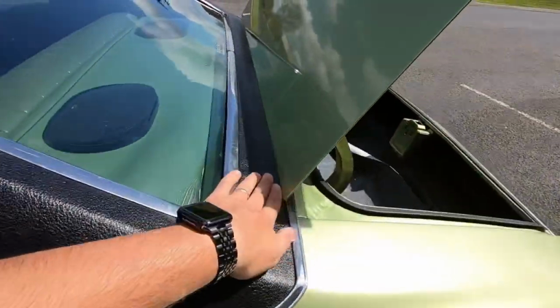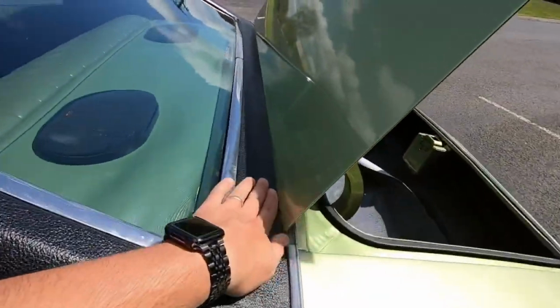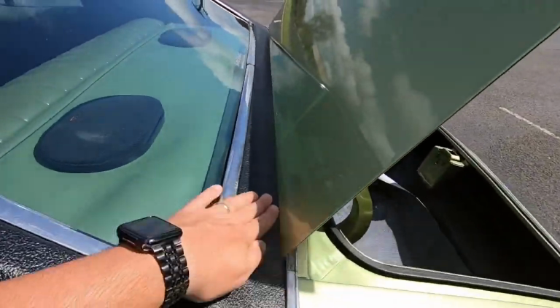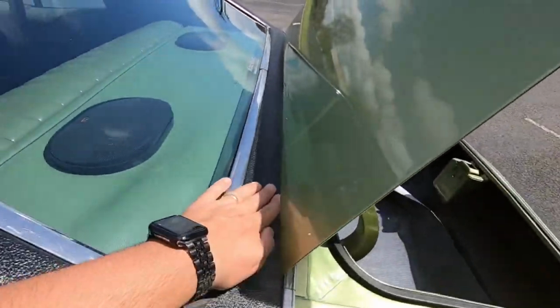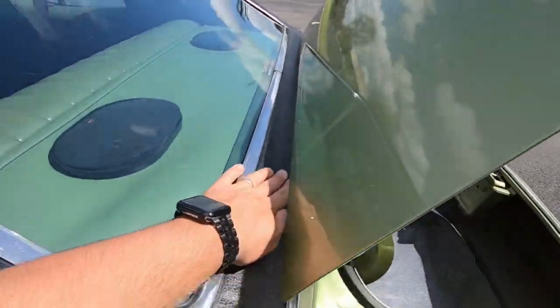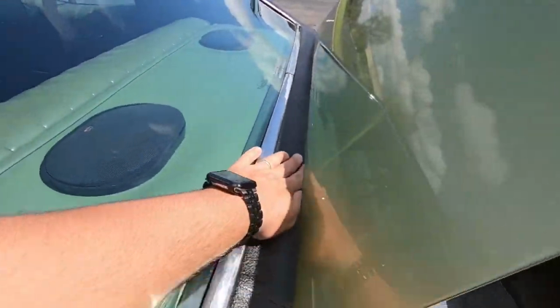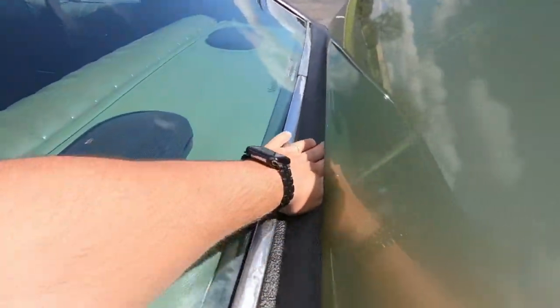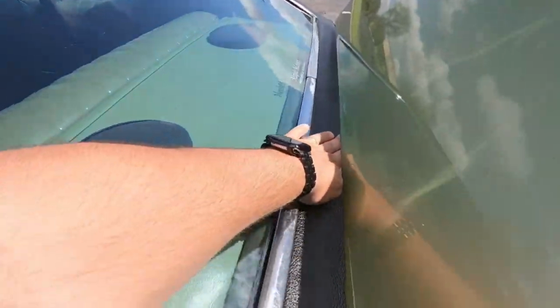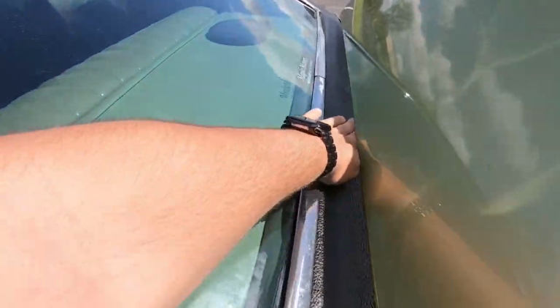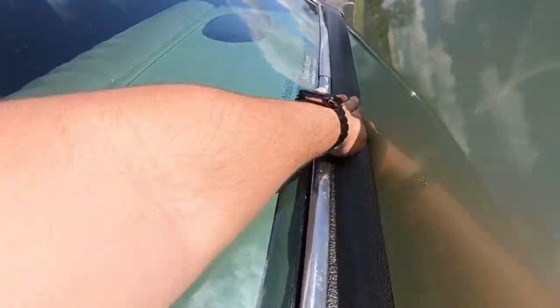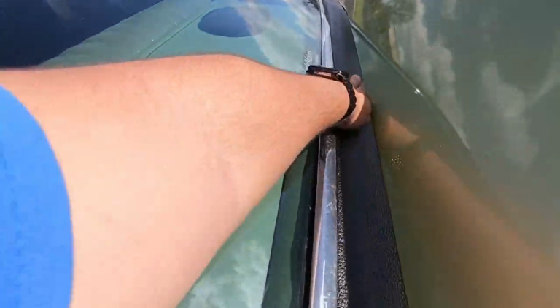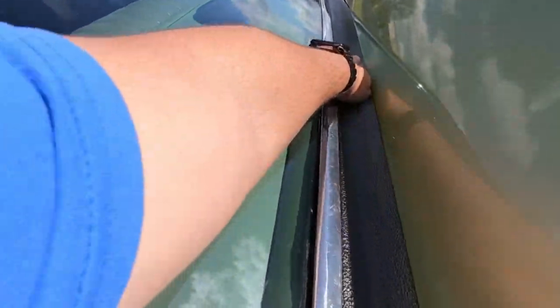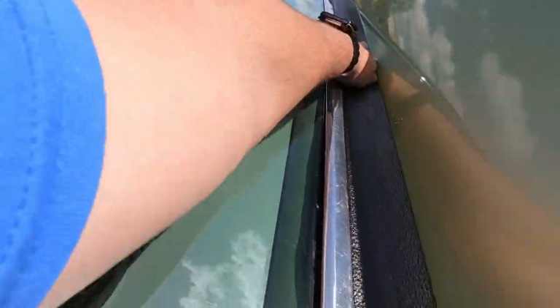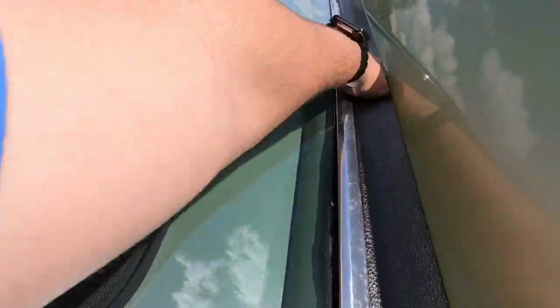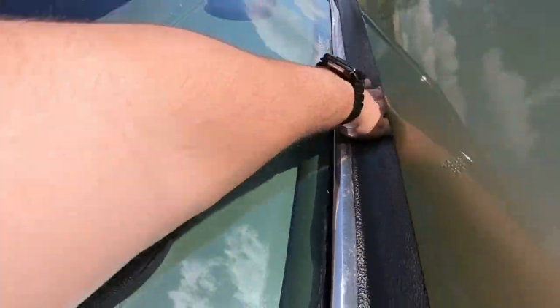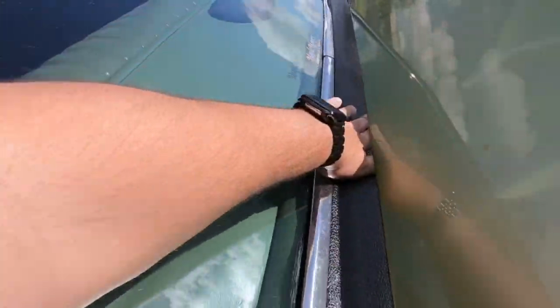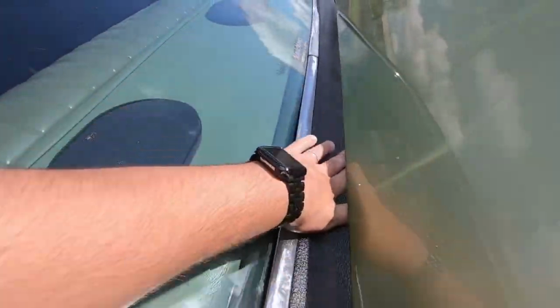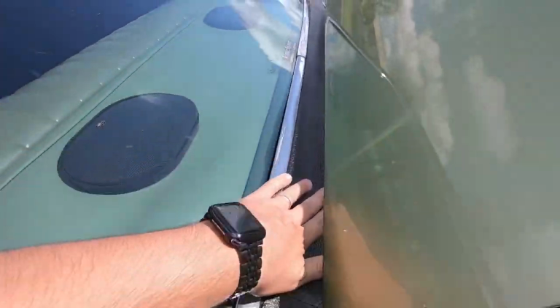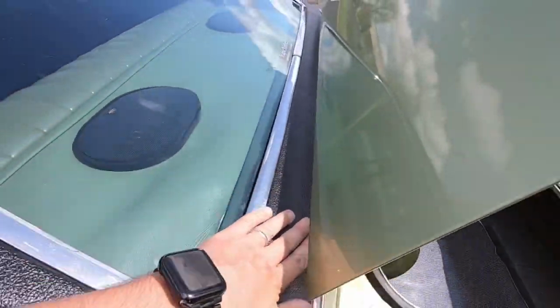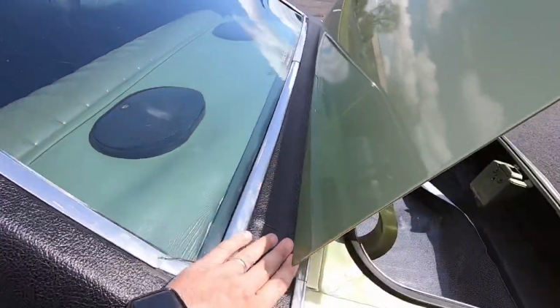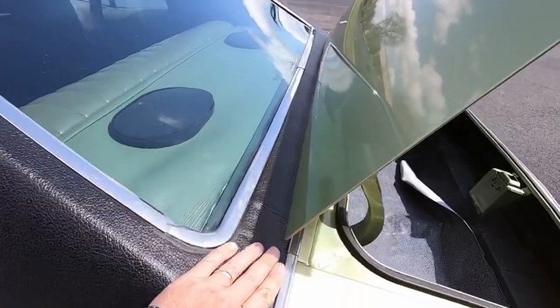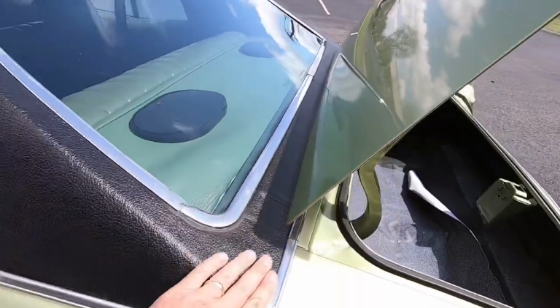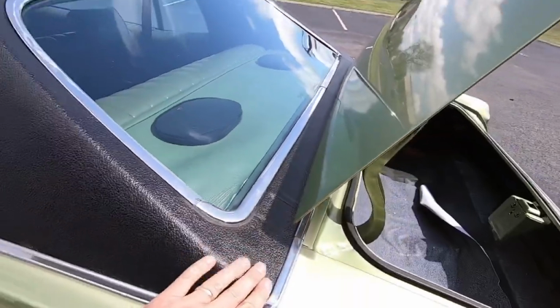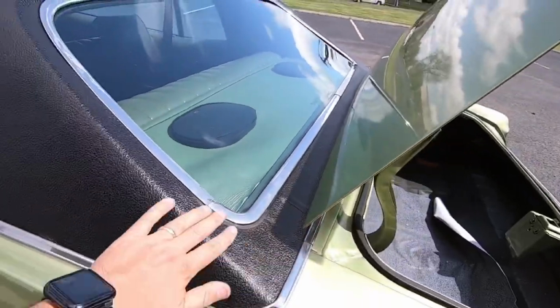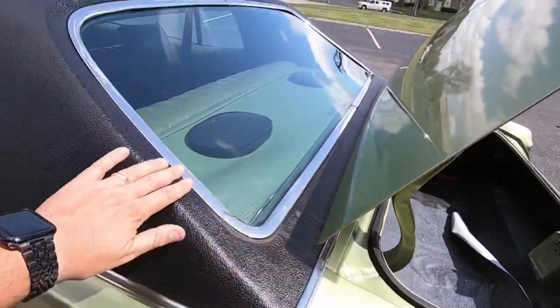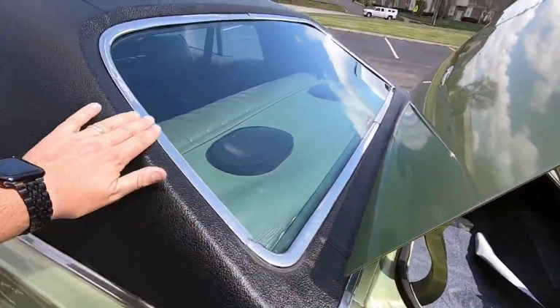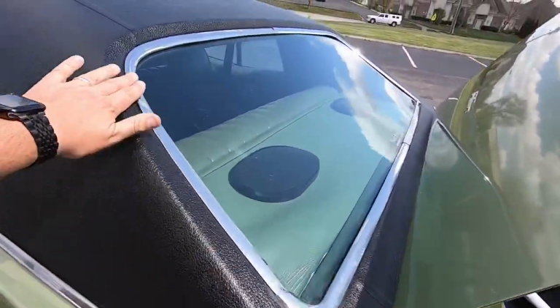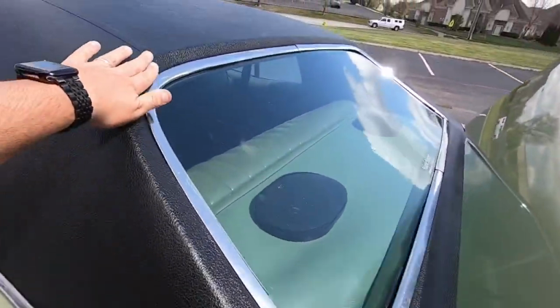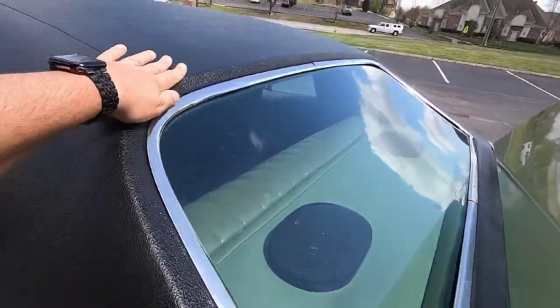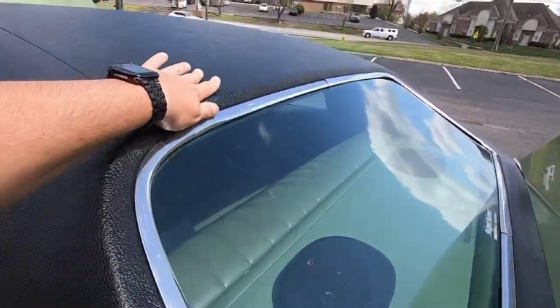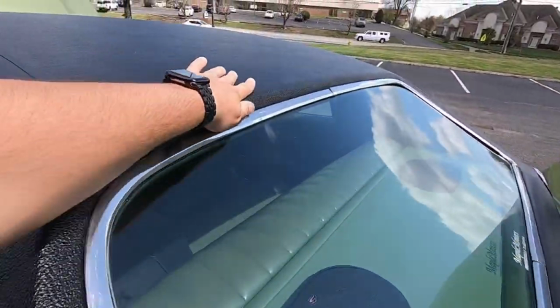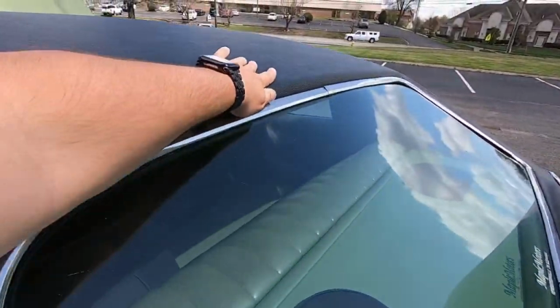Checking the back area of the vinyl top here — I'm not feeling any bumps, it's pretty solid.